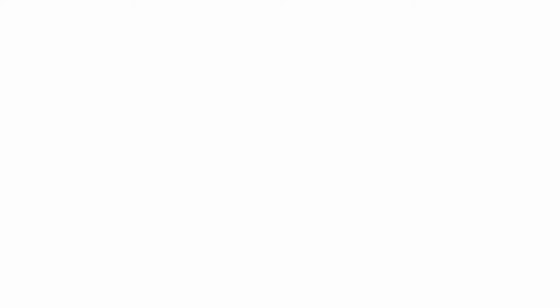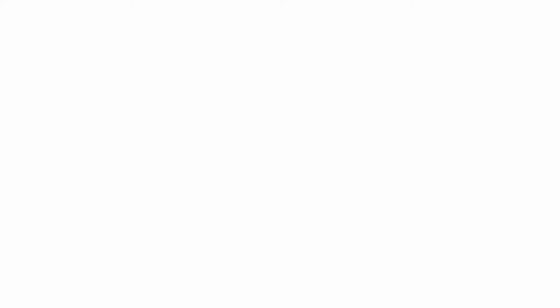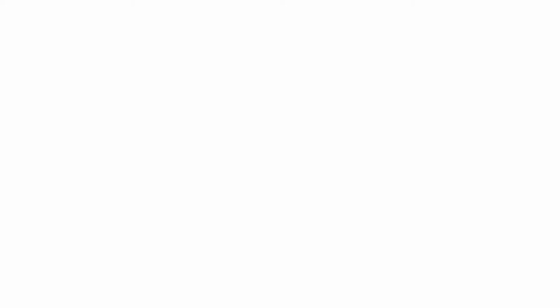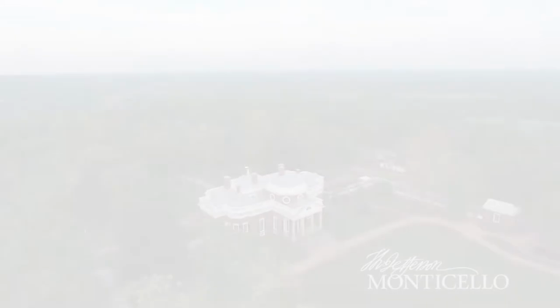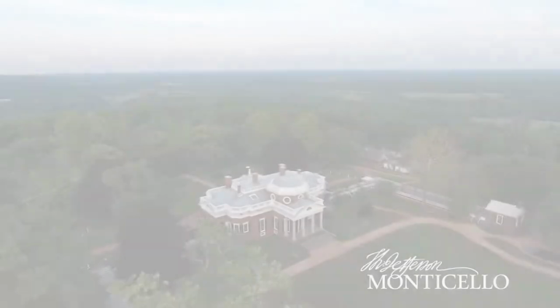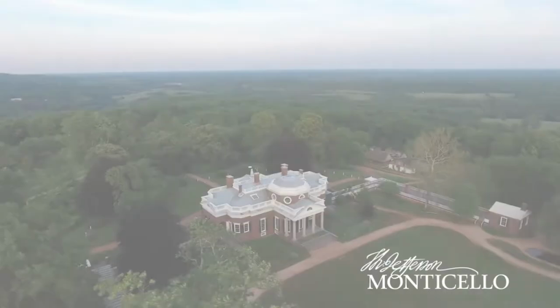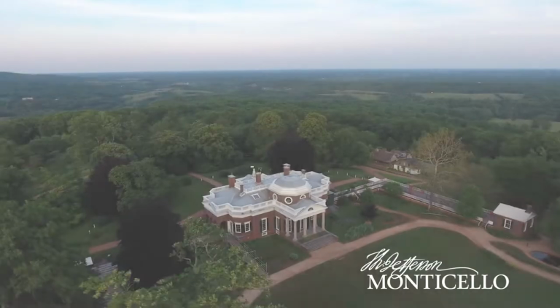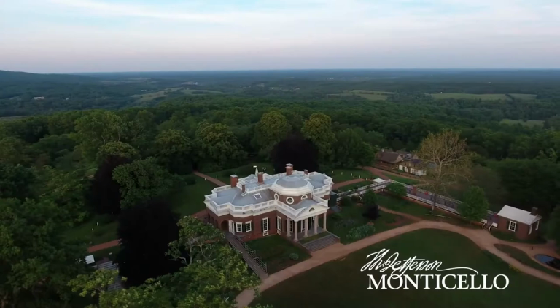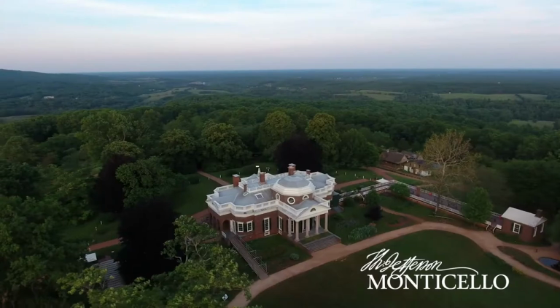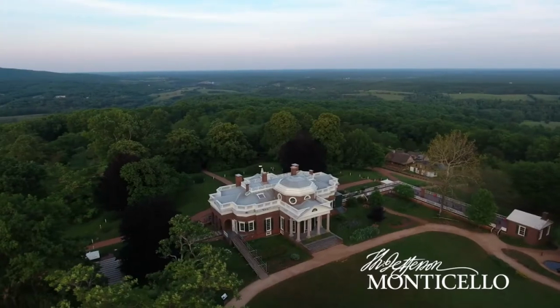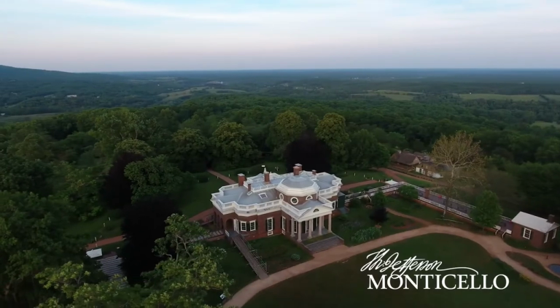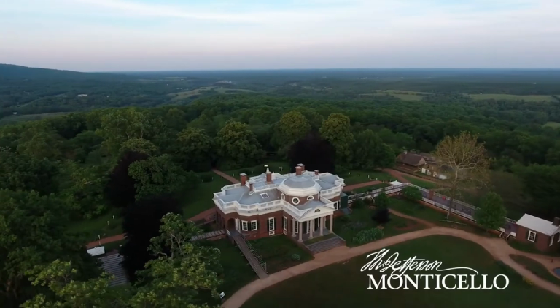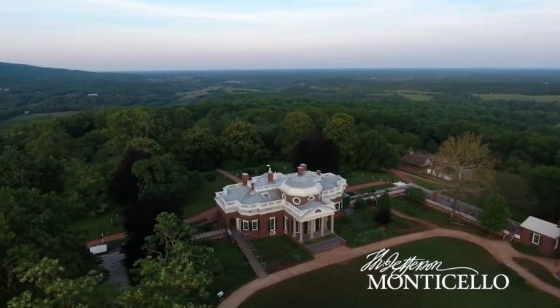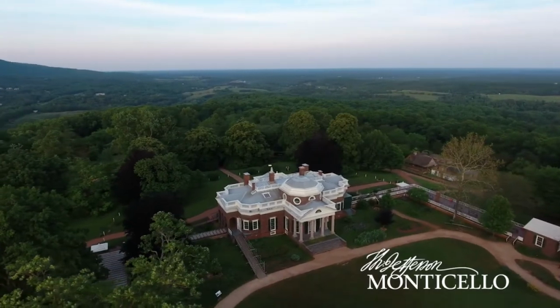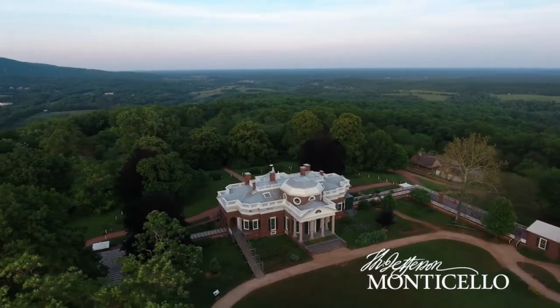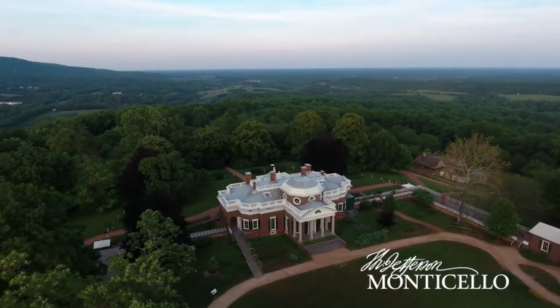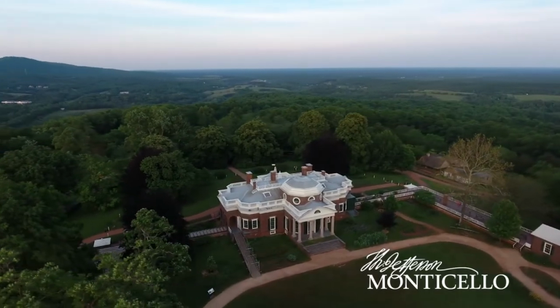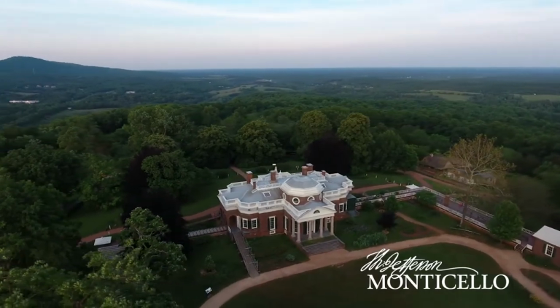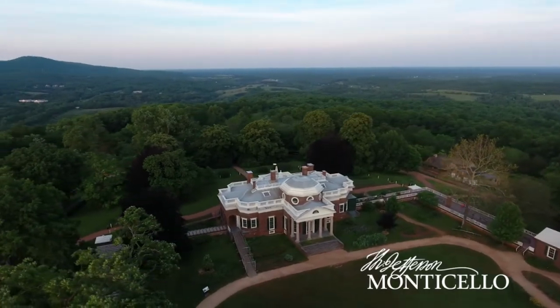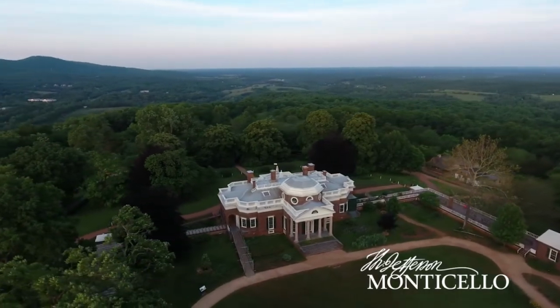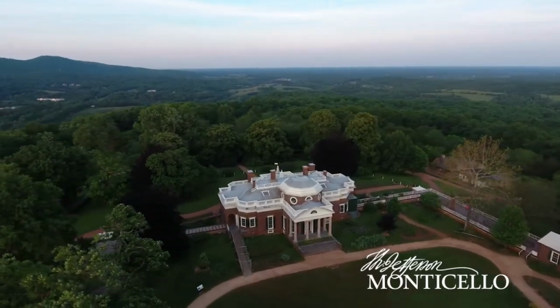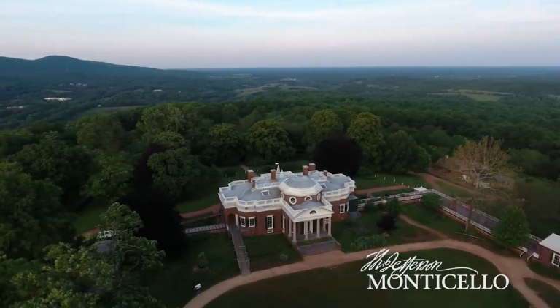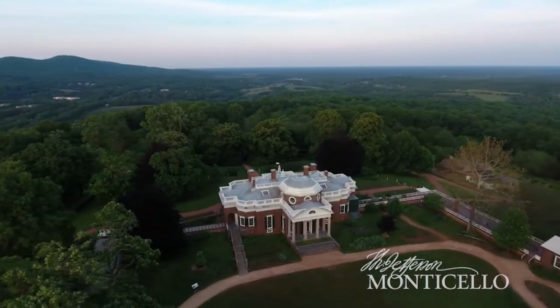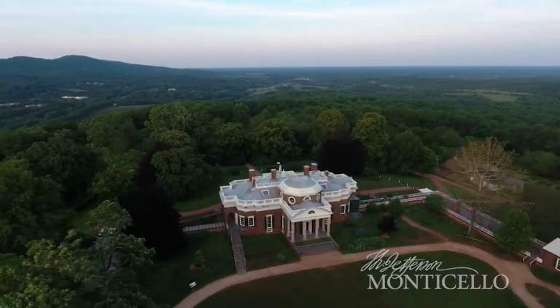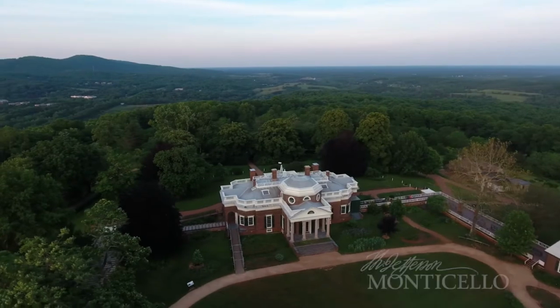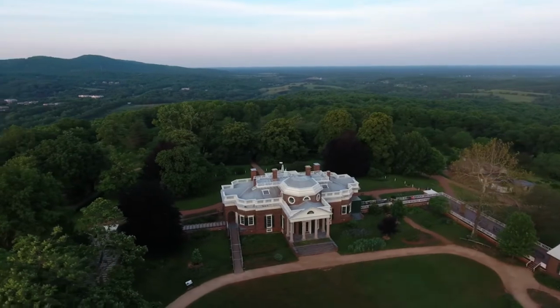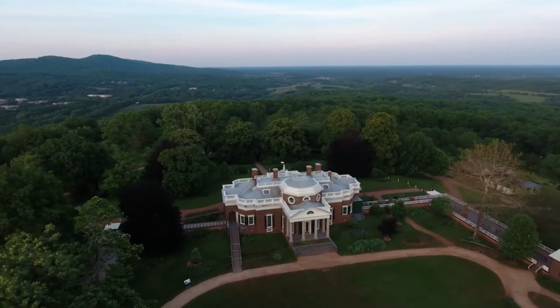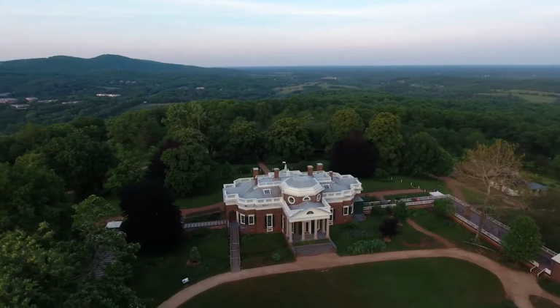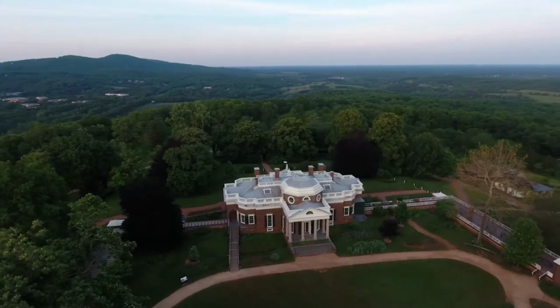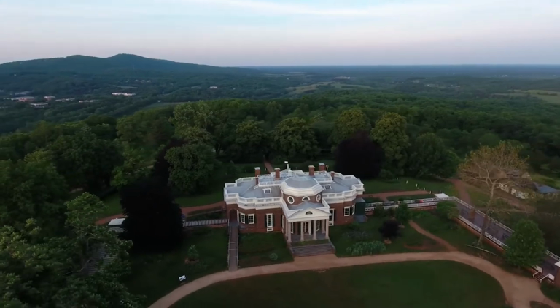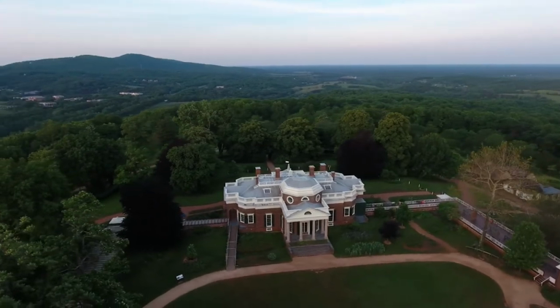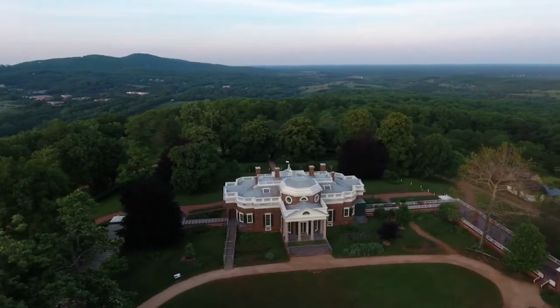My name is Charles Morrill, and I'm a guide here at Monticello. My name is Grace Klonoski, and I'm a guide at Monticello.